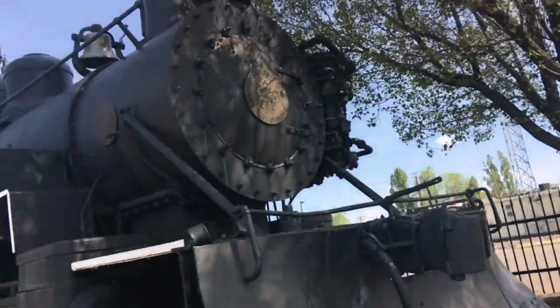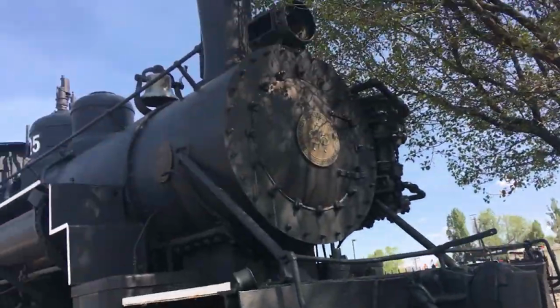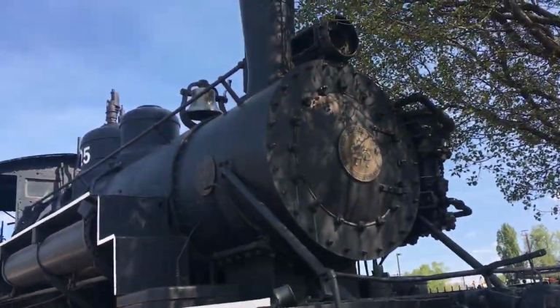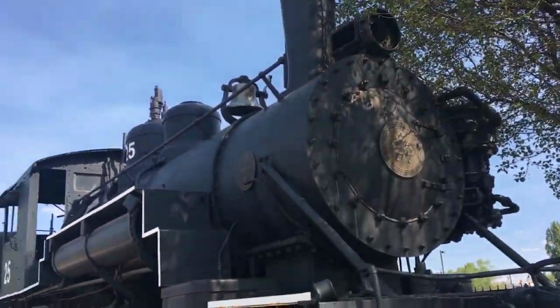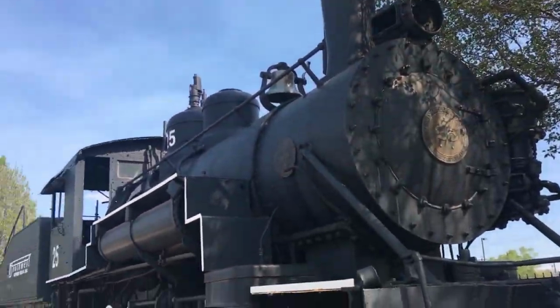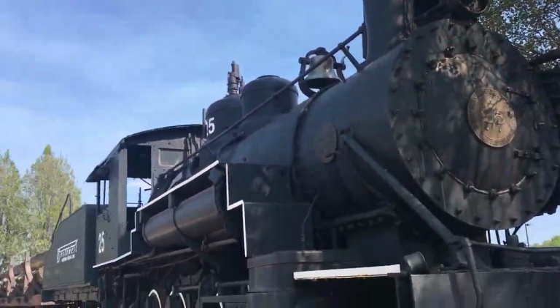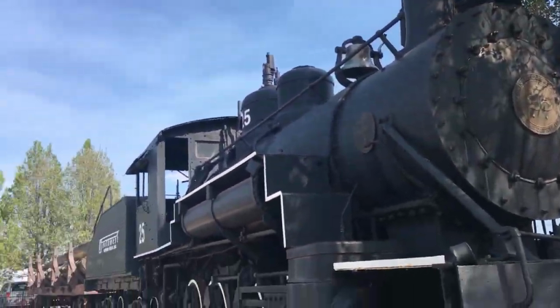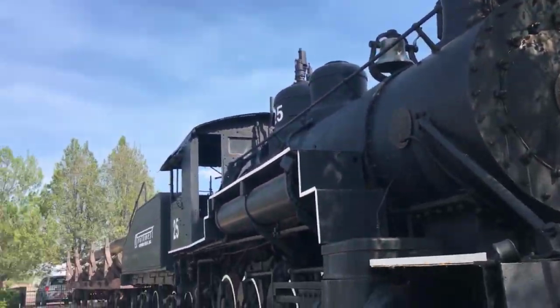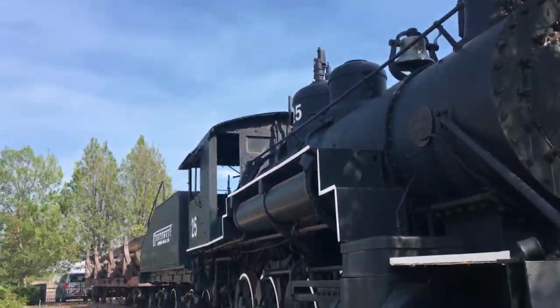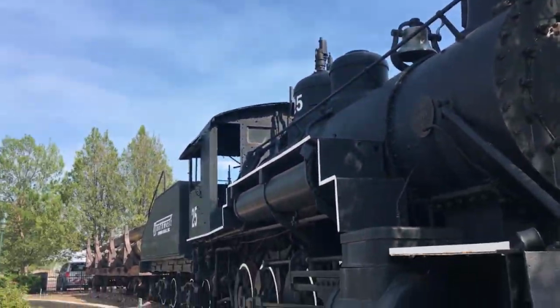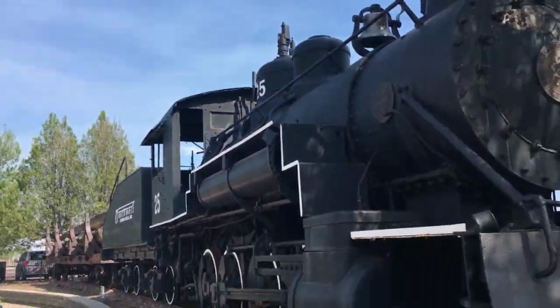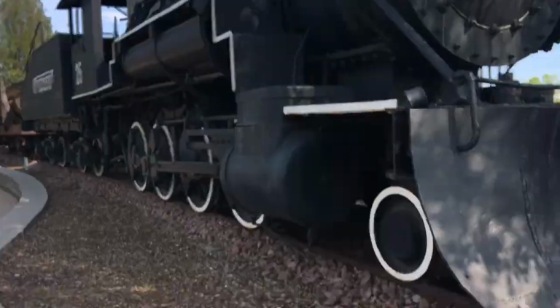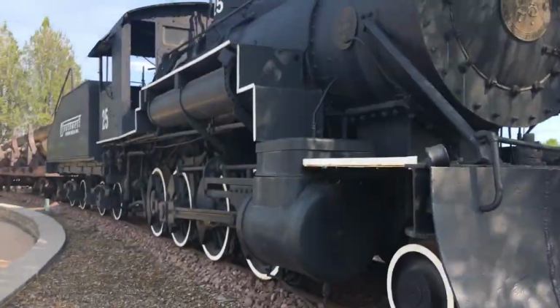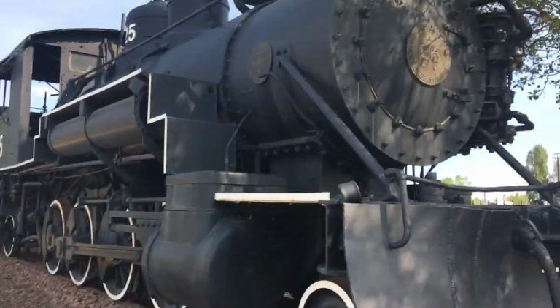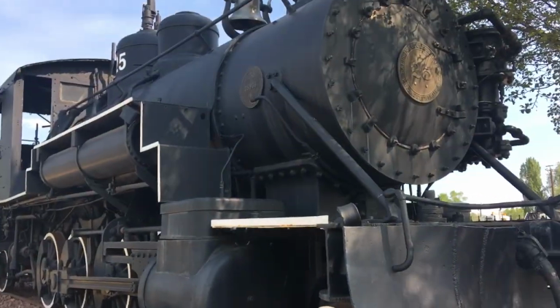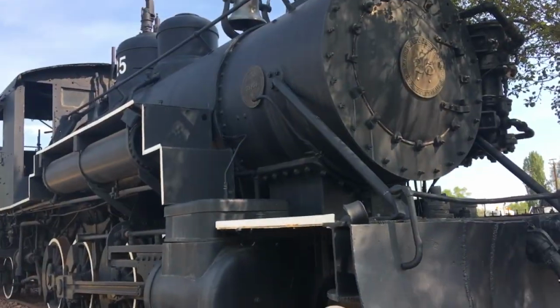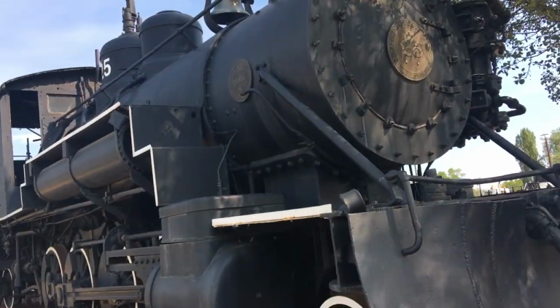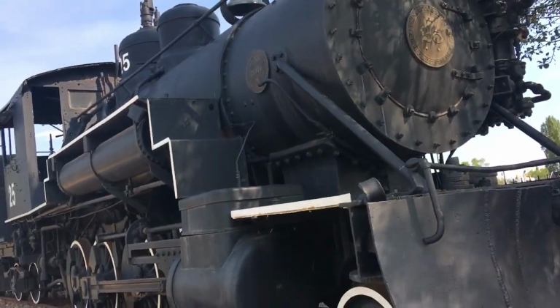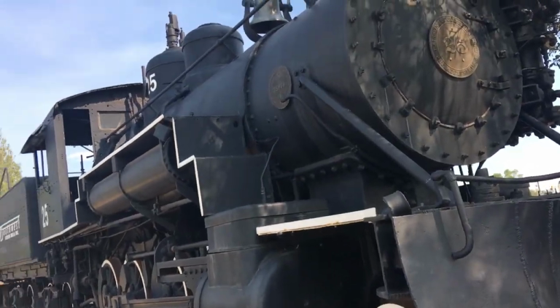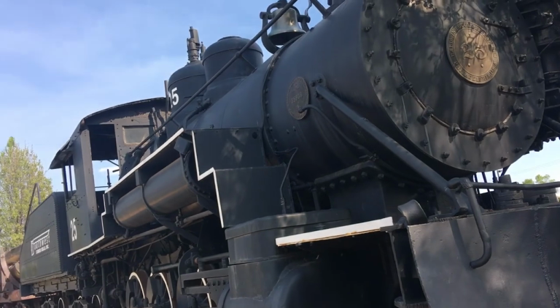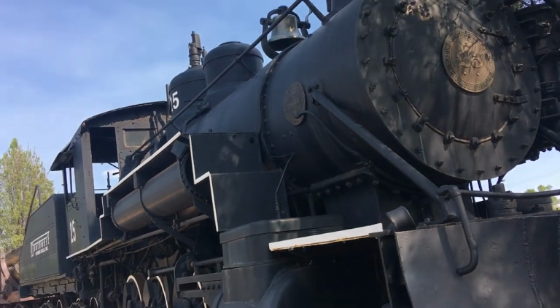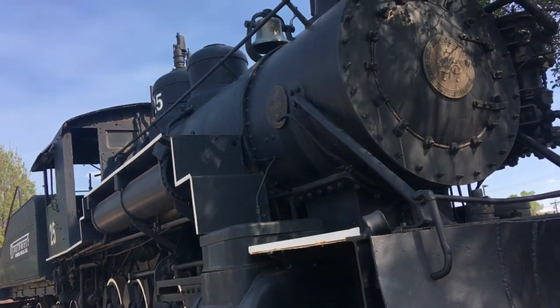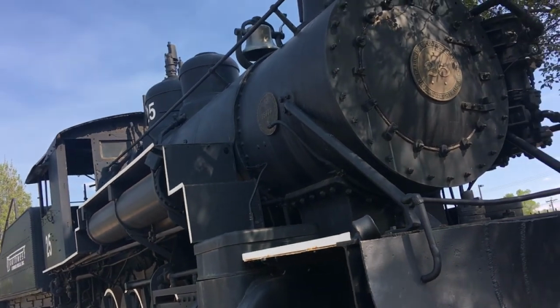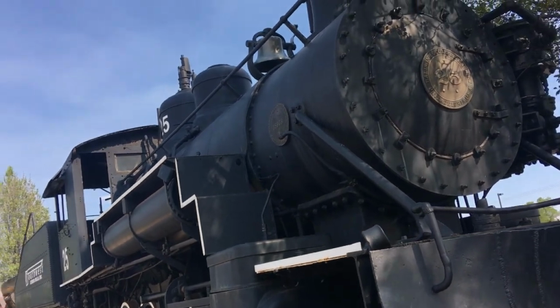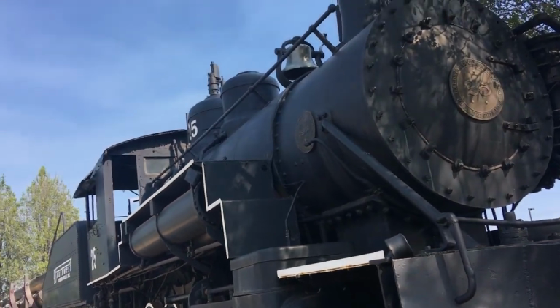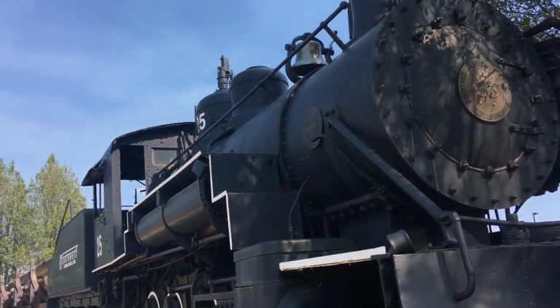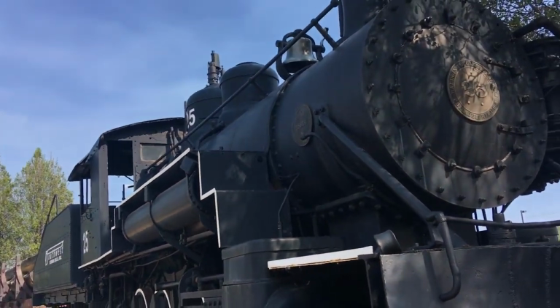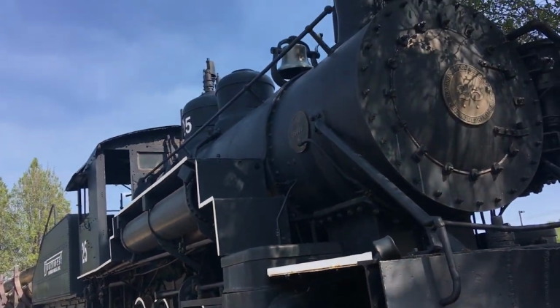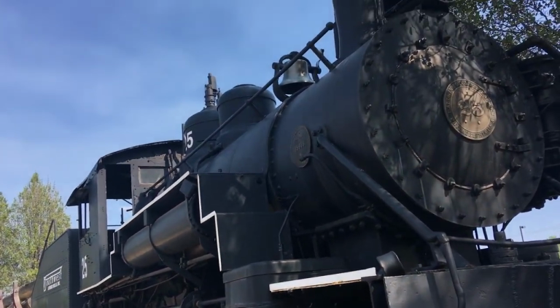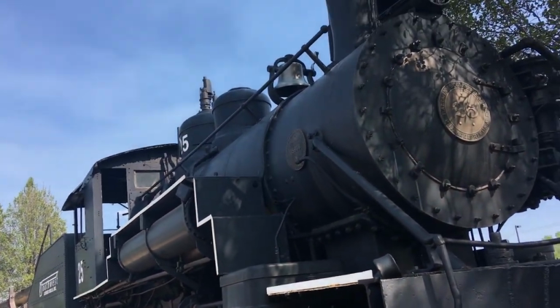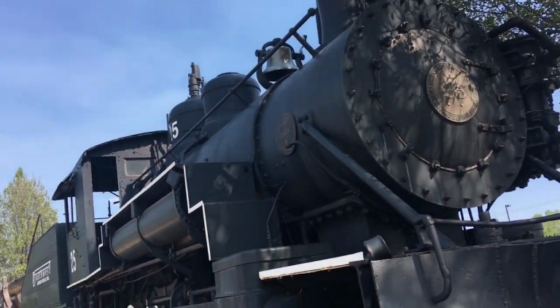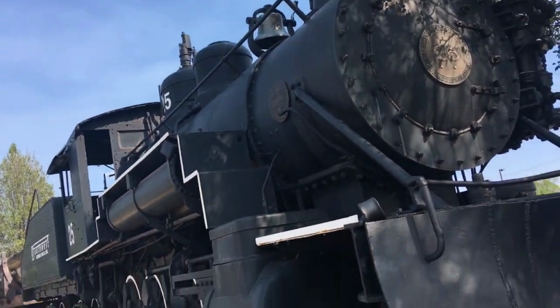Wow, so this is a really old train — divided a couple hundred years out.